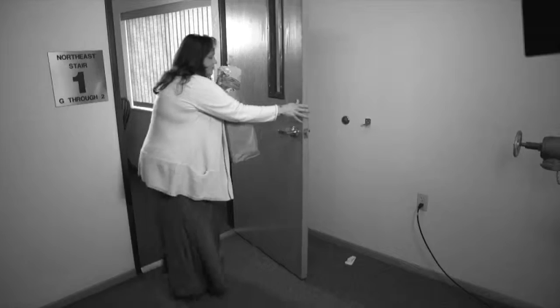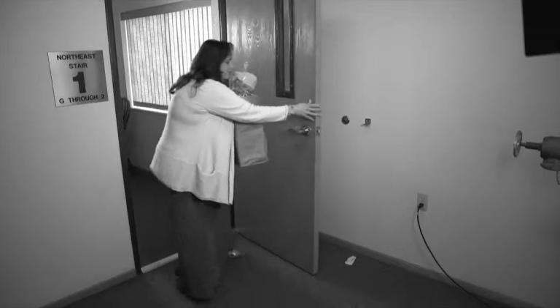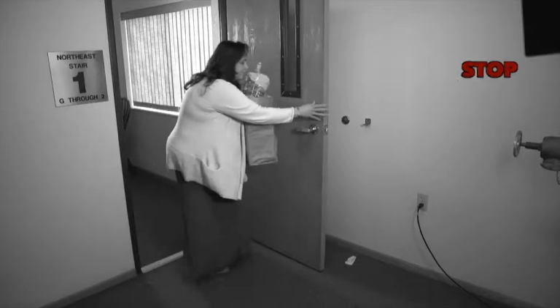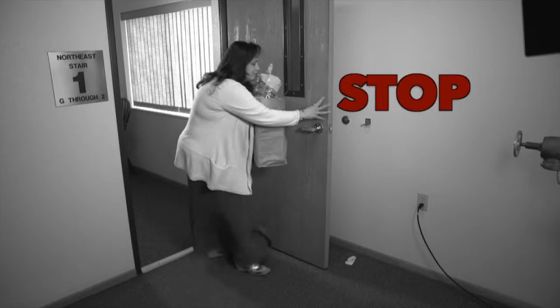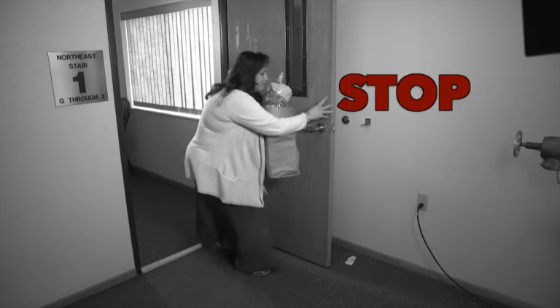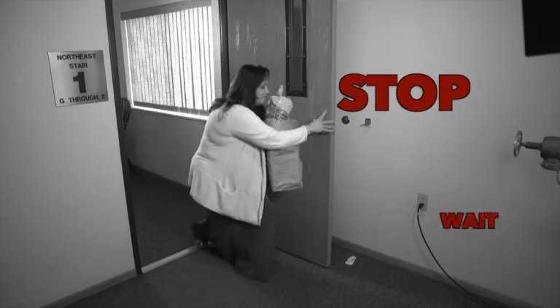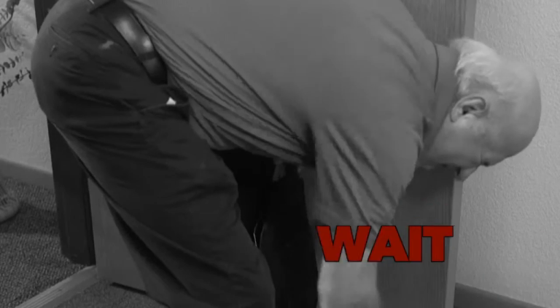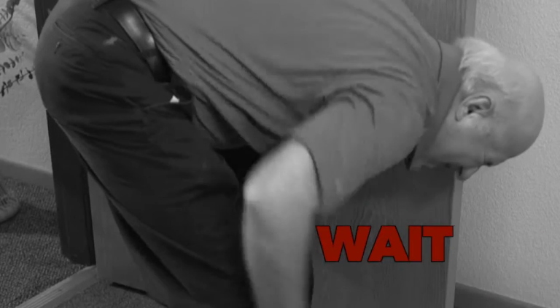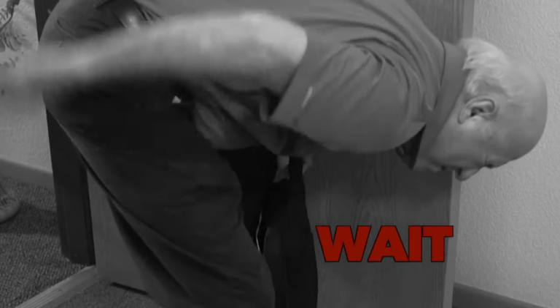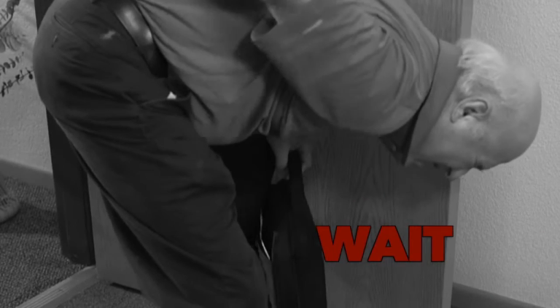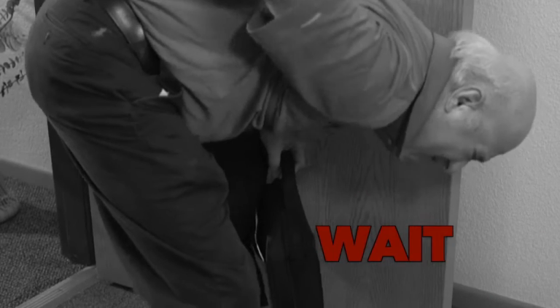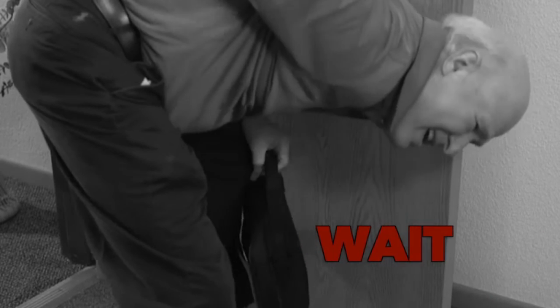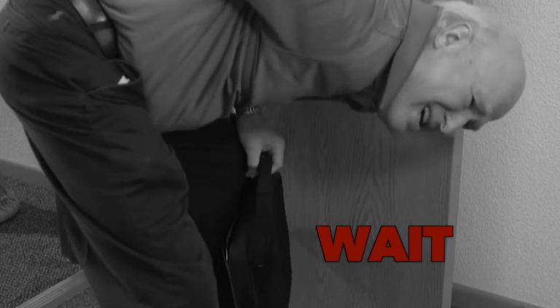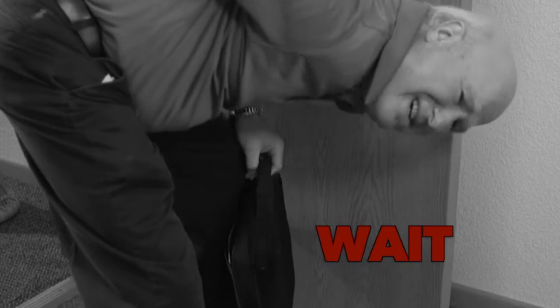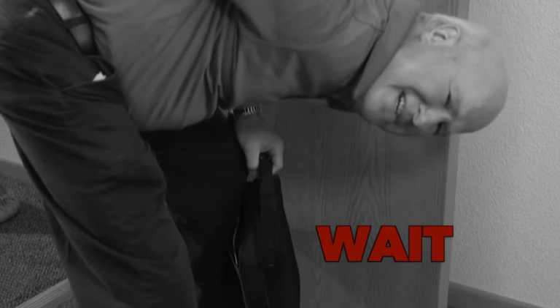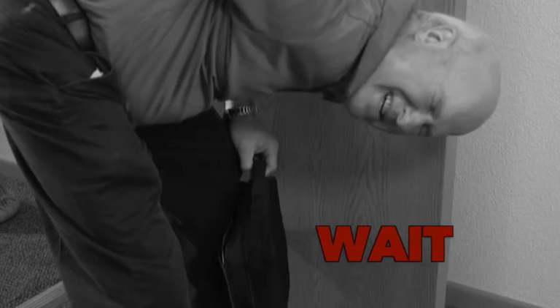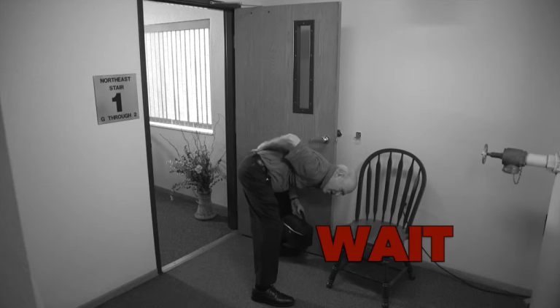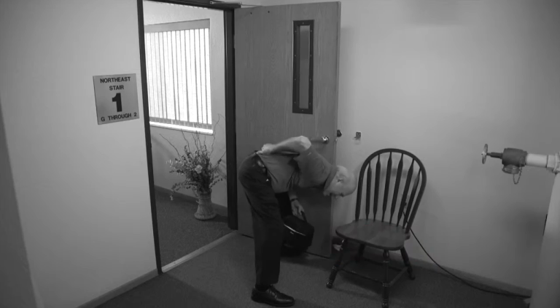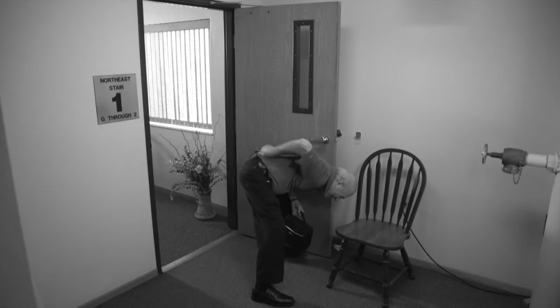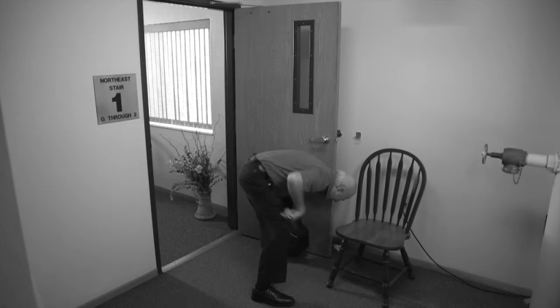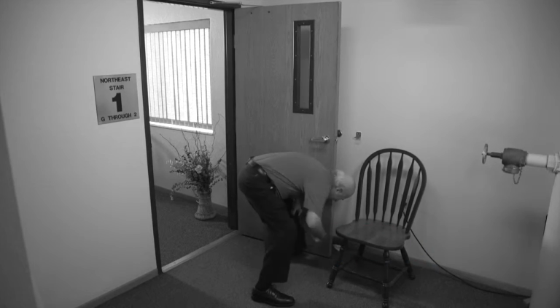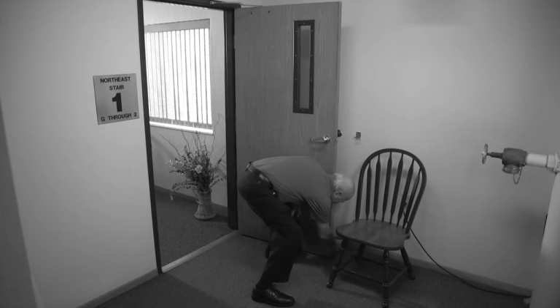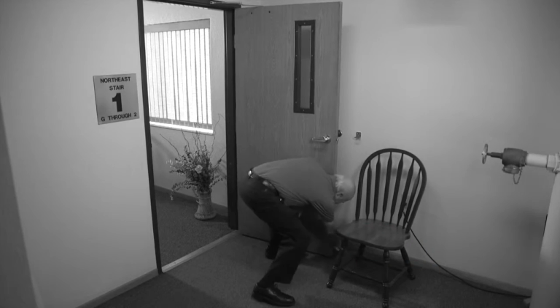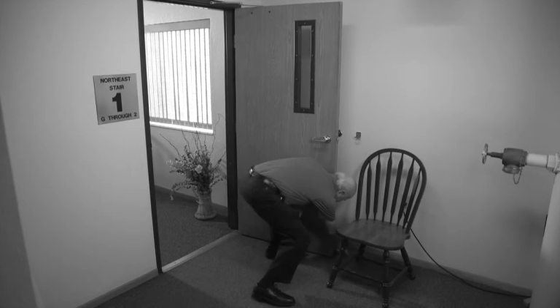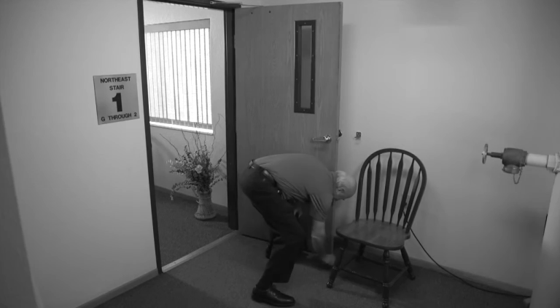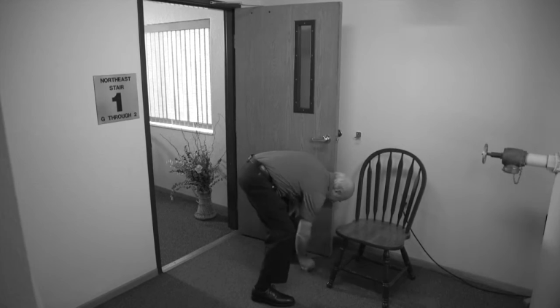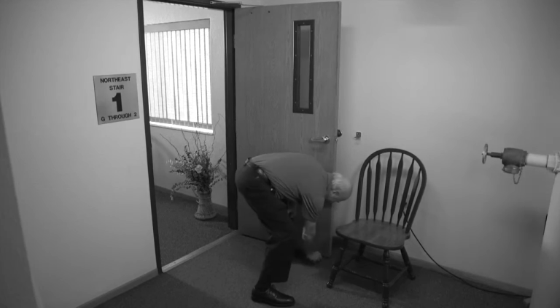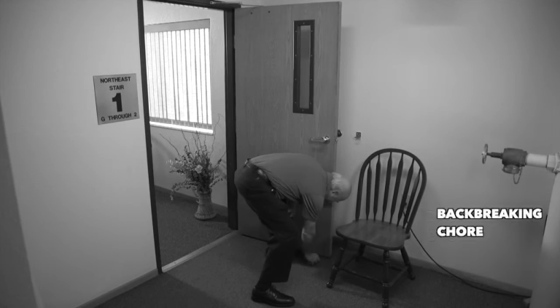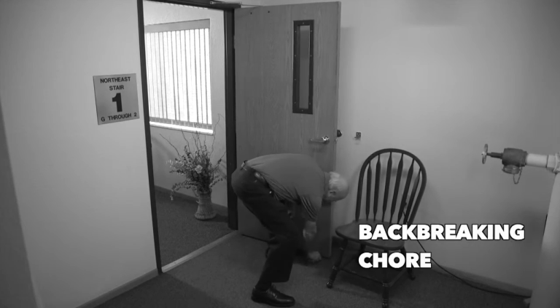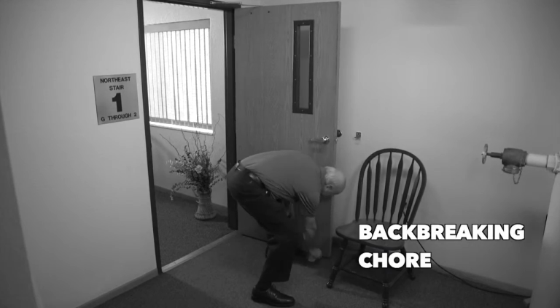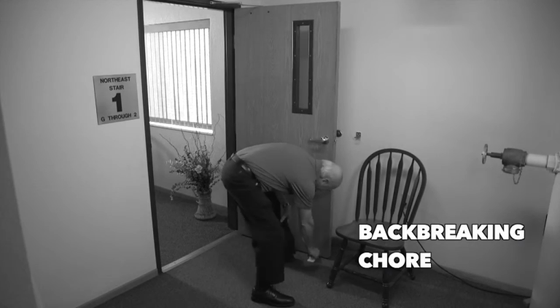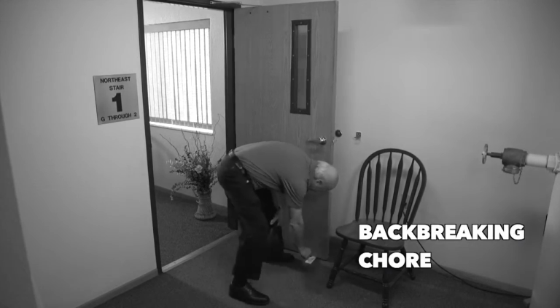Stop! Wait! Don't bend over. Reaching down to put a door stopper under the door can be a back-breaking chore.